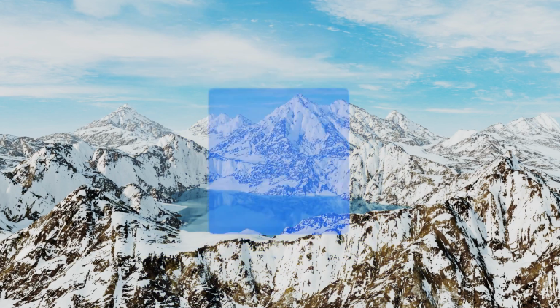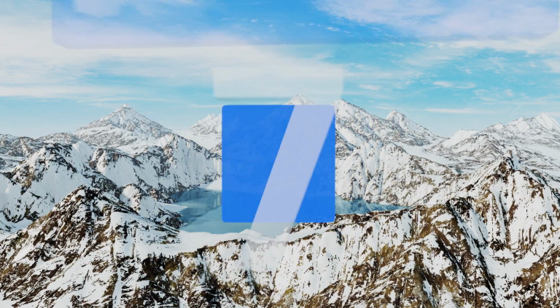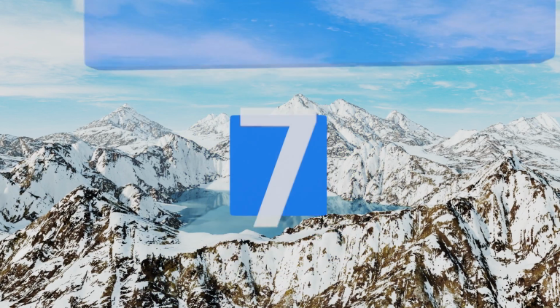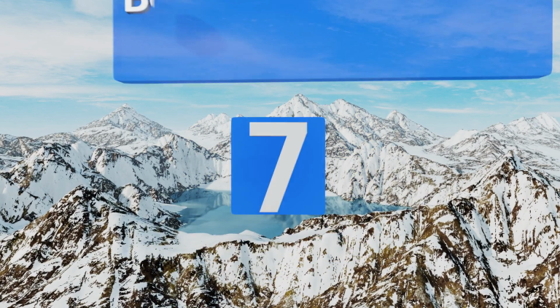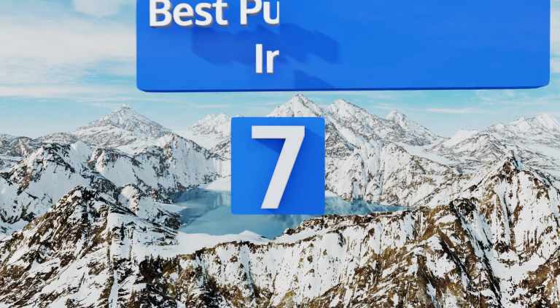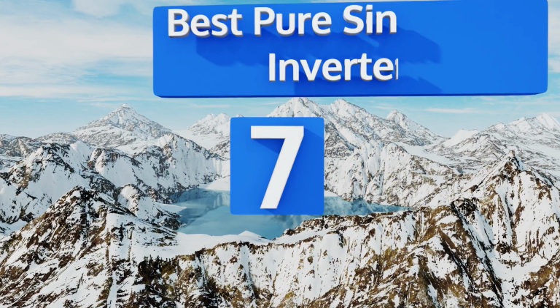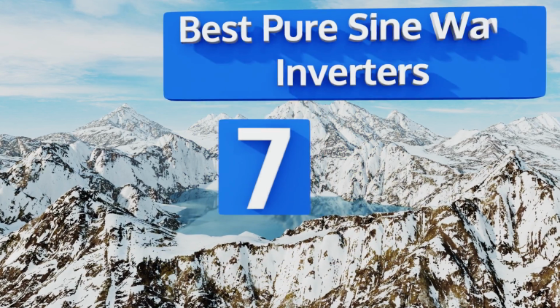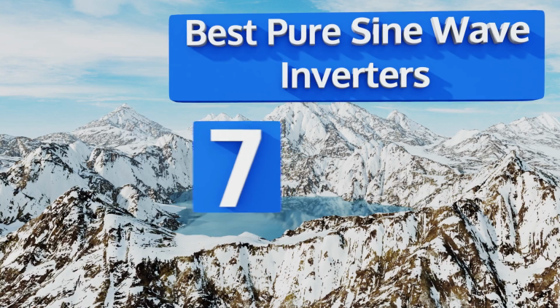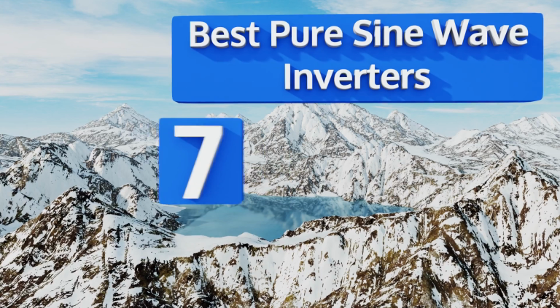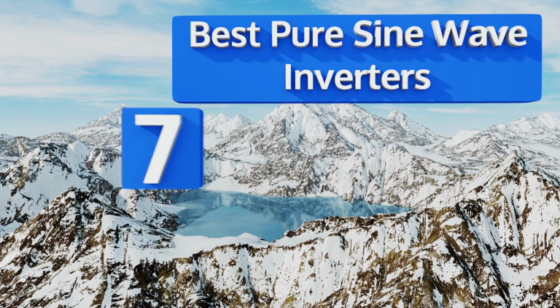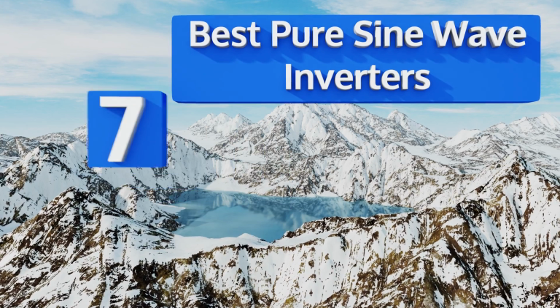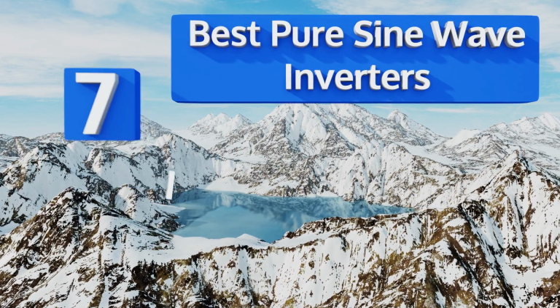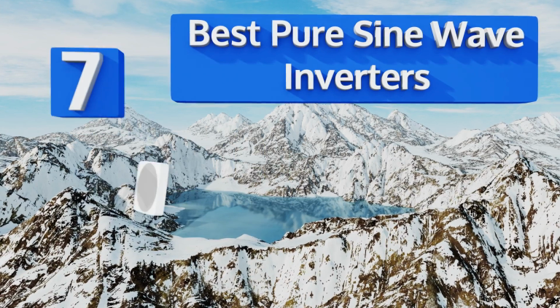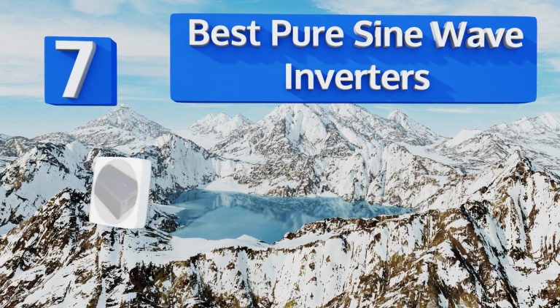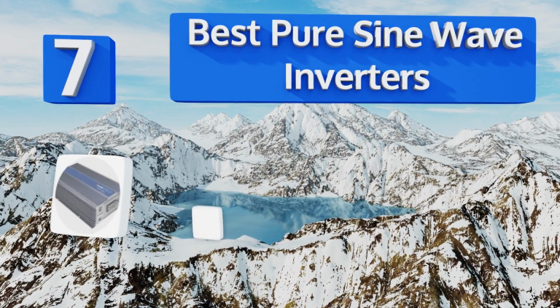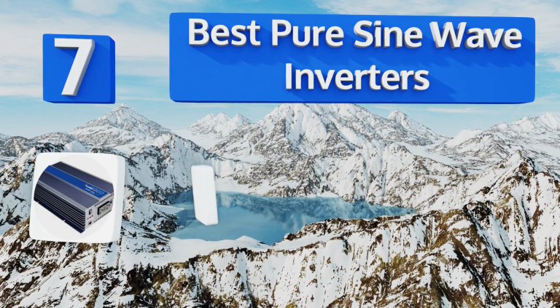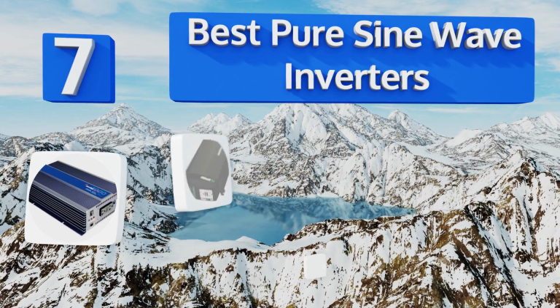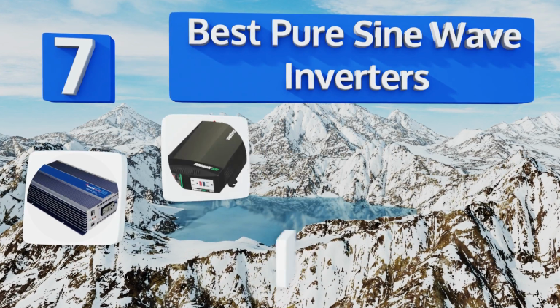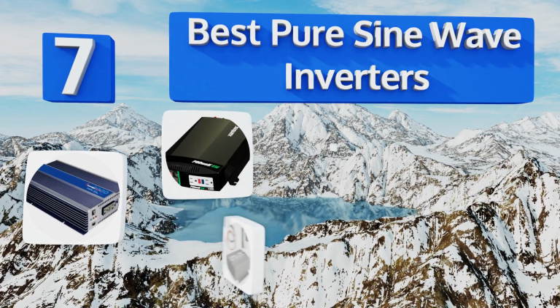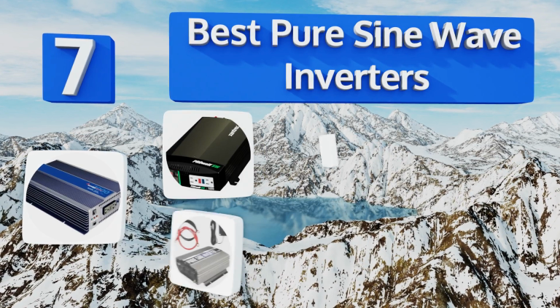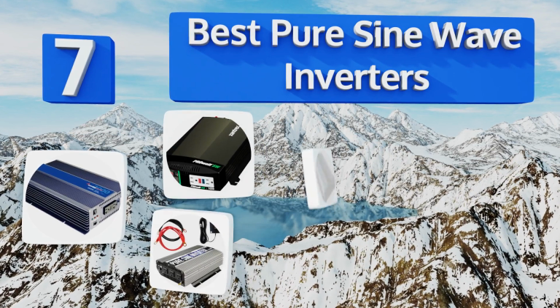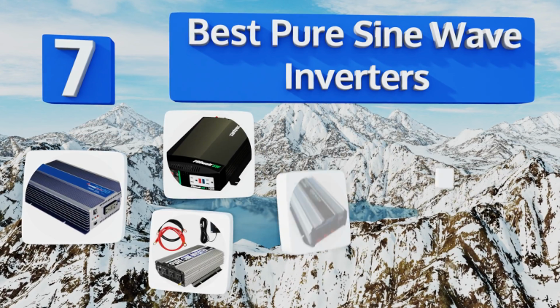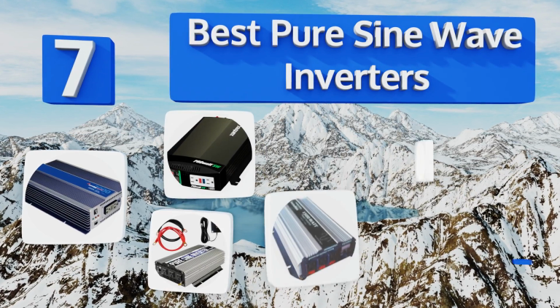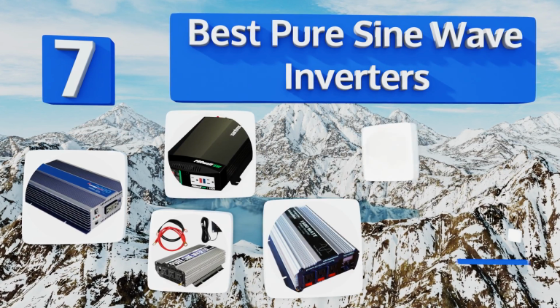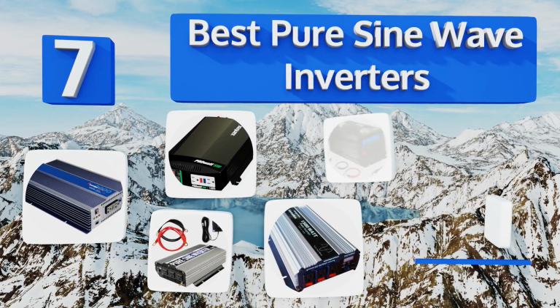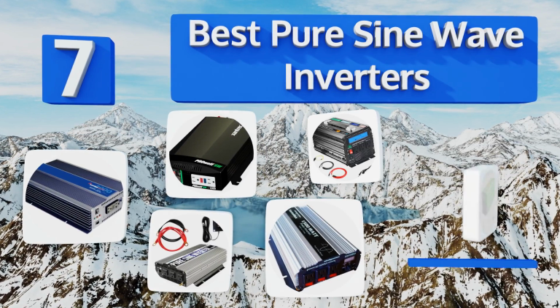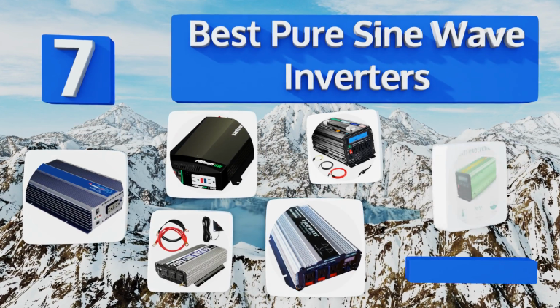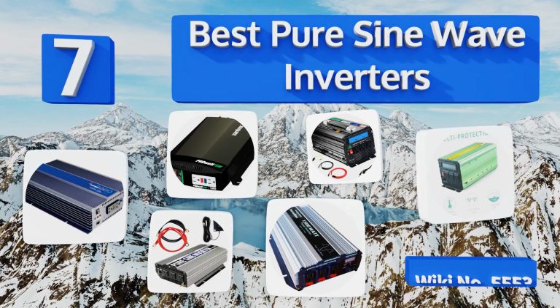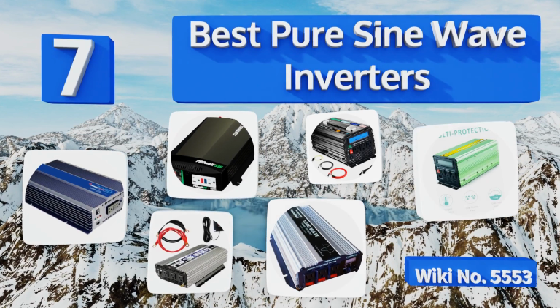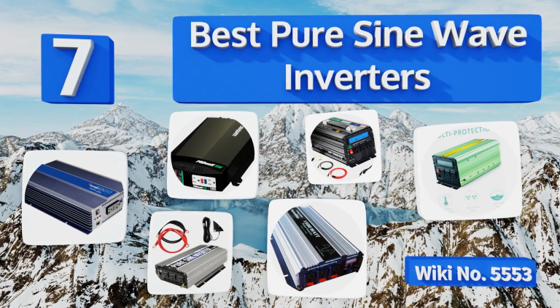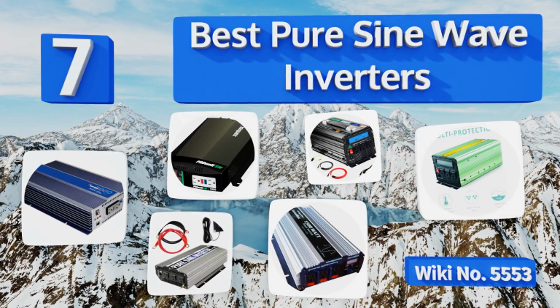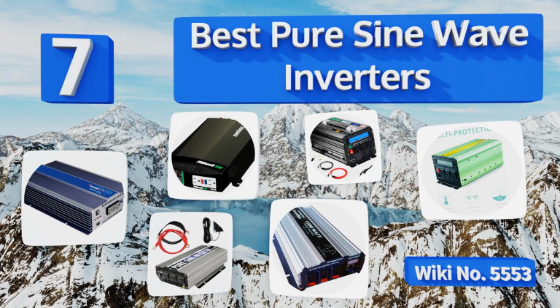EasyVid presents the seven best pure sine wave inverters. Let's get started with the list.